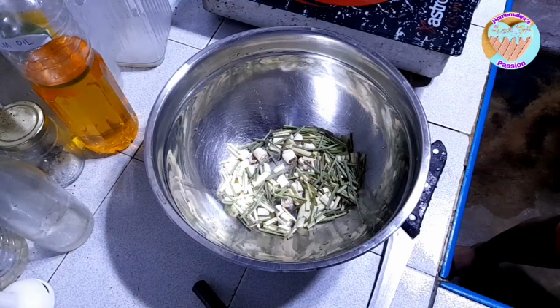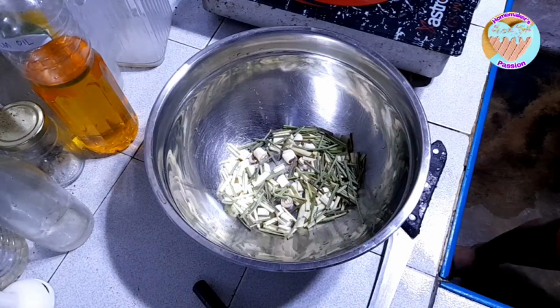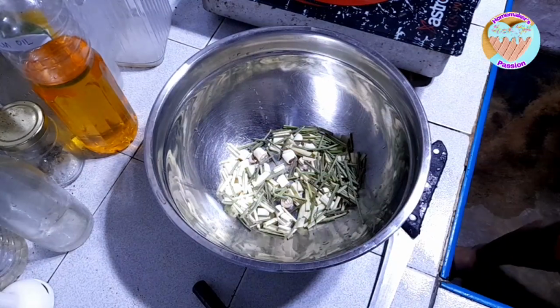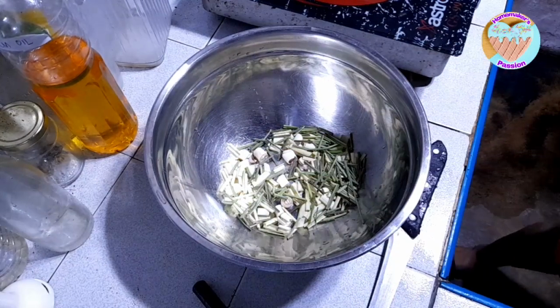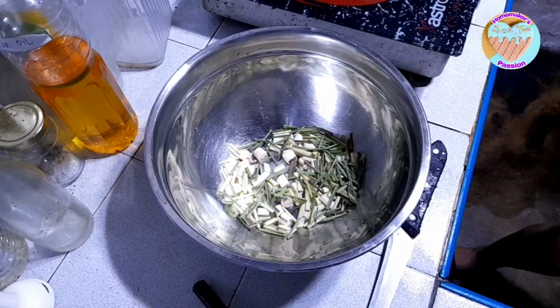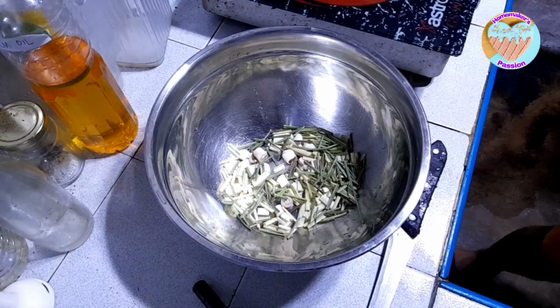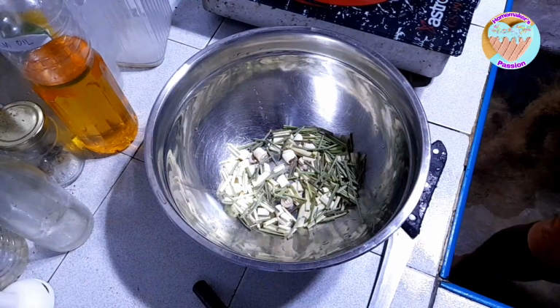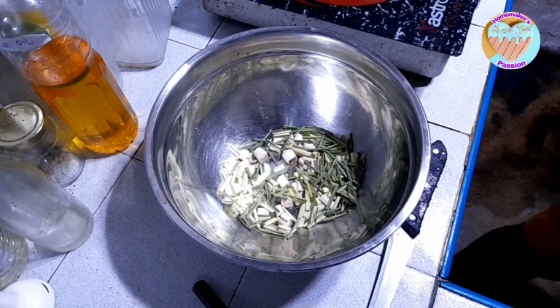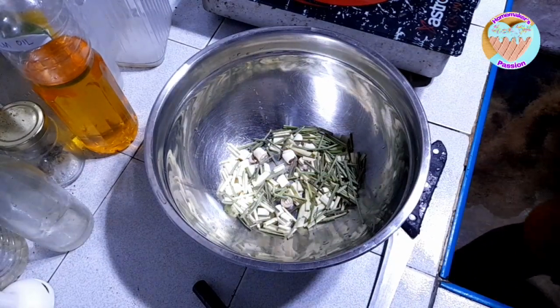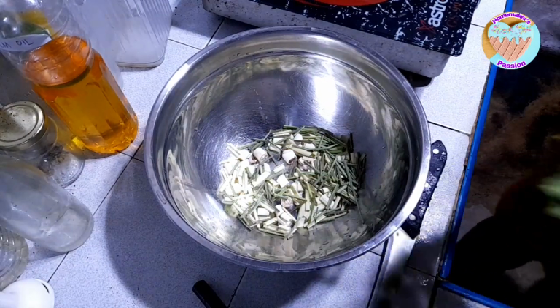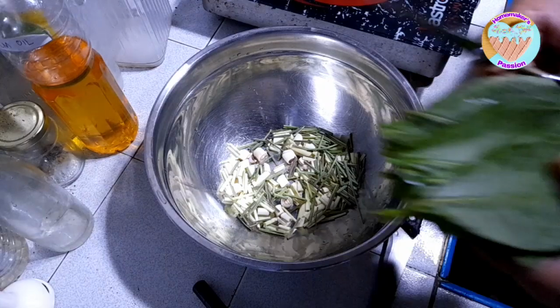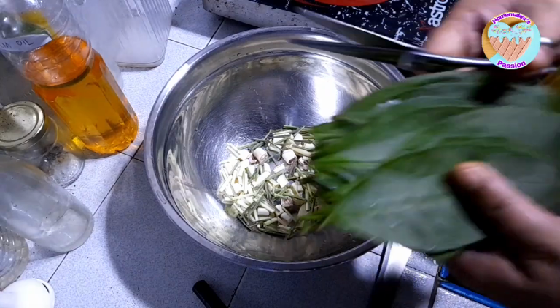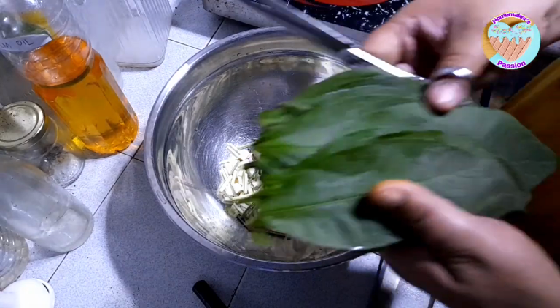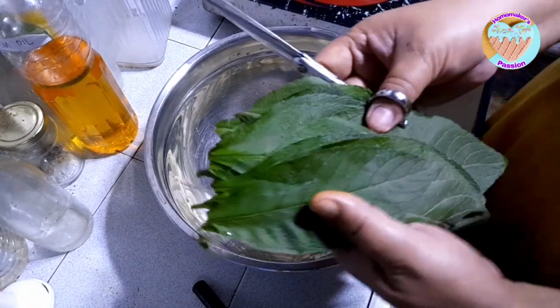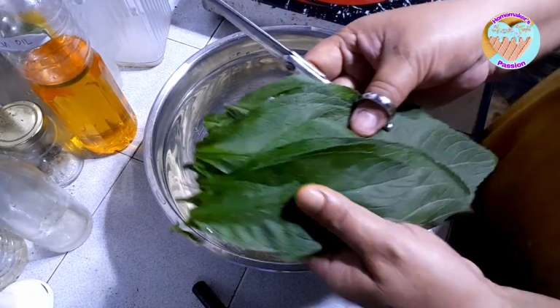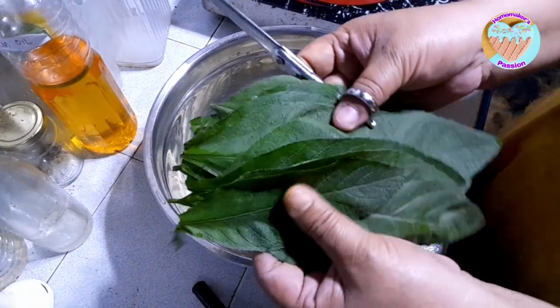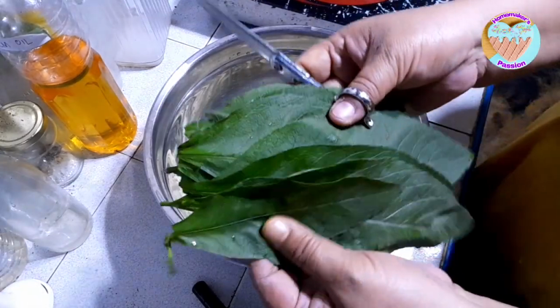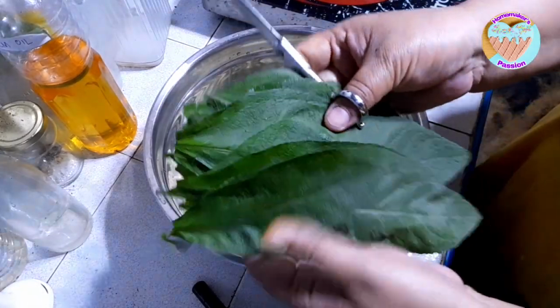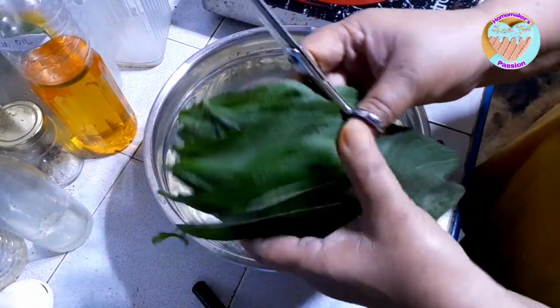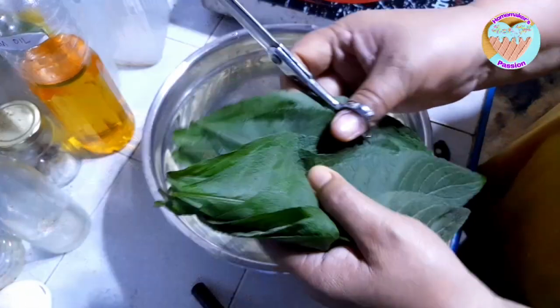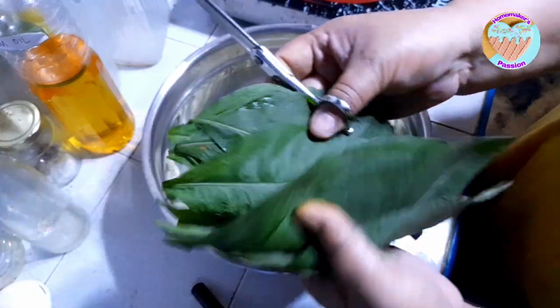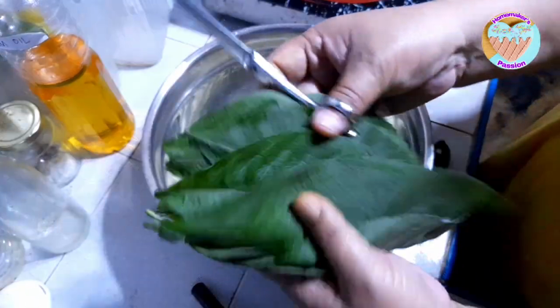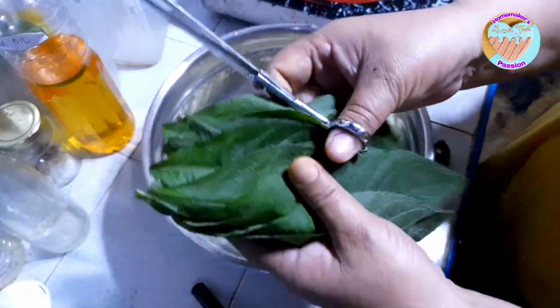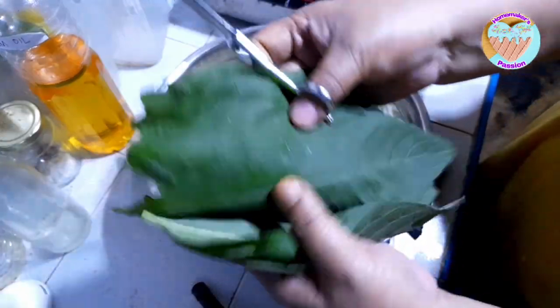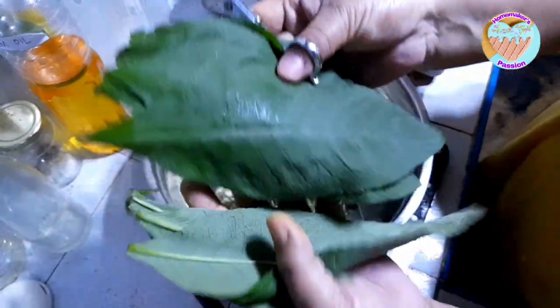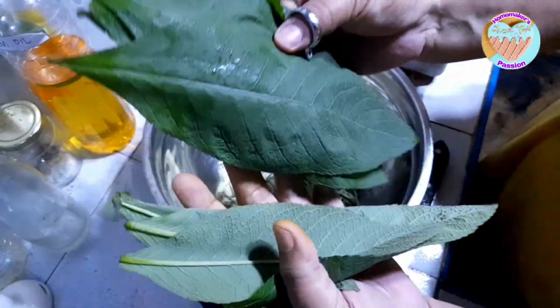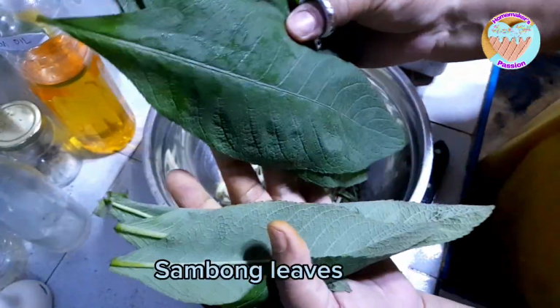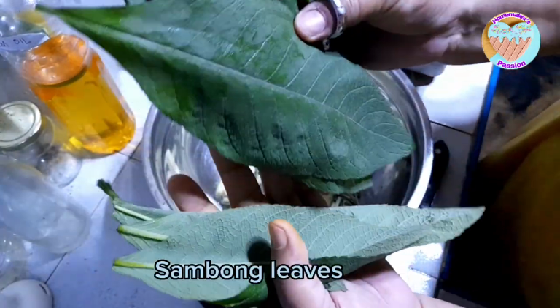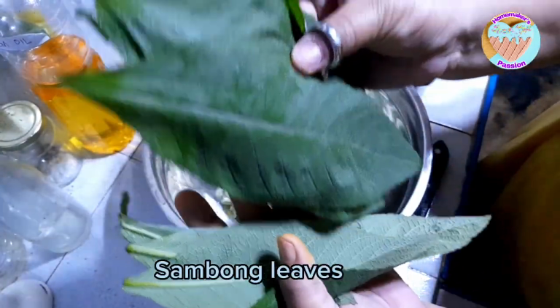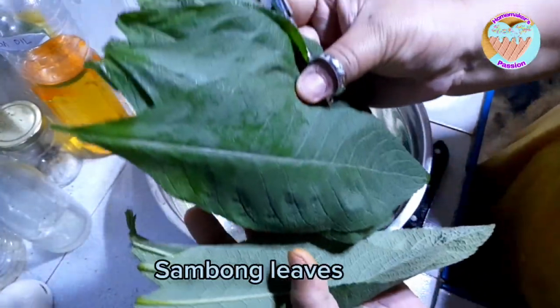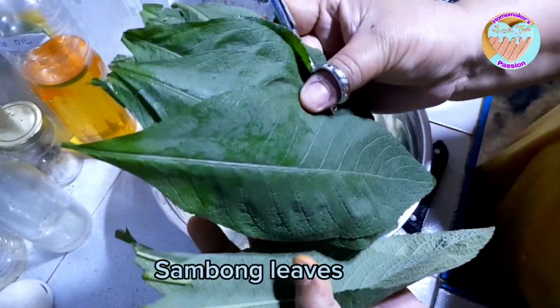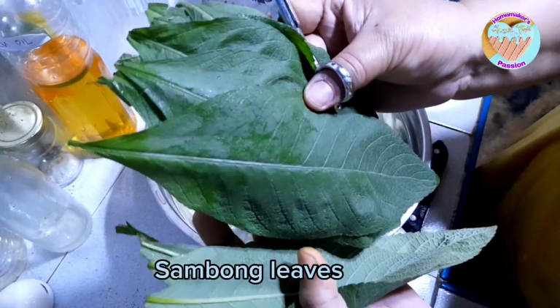Kasi i-infuse natin ito sa ating coconut oil. Next, itong sambong. Ayan po, sambong leaves.